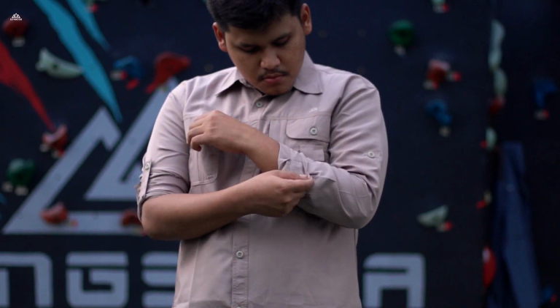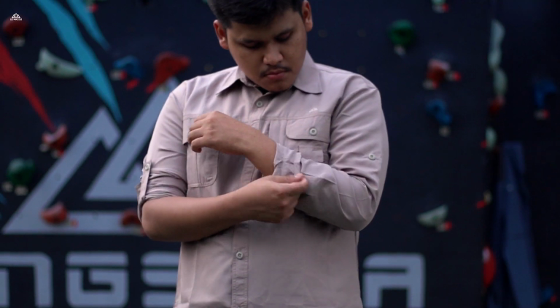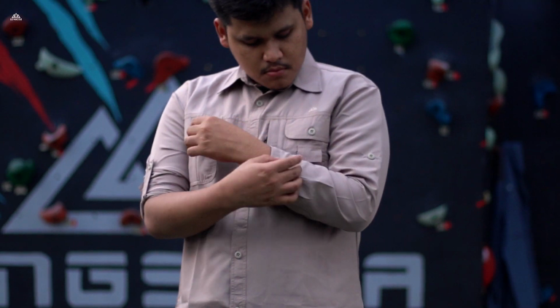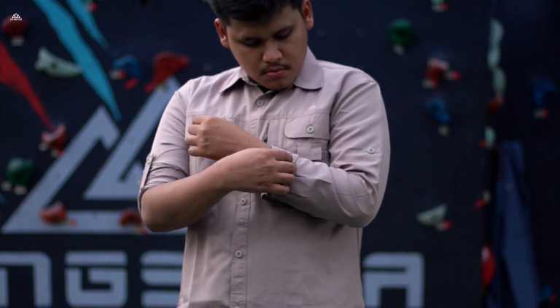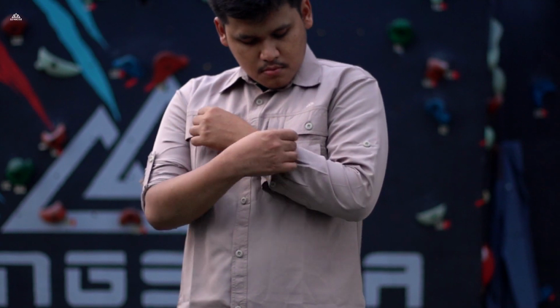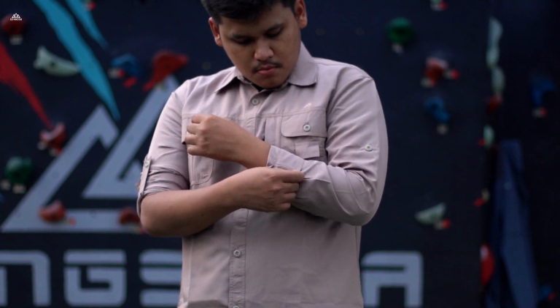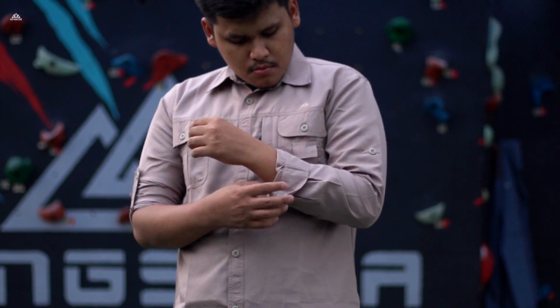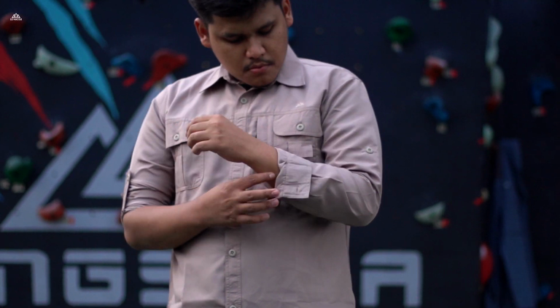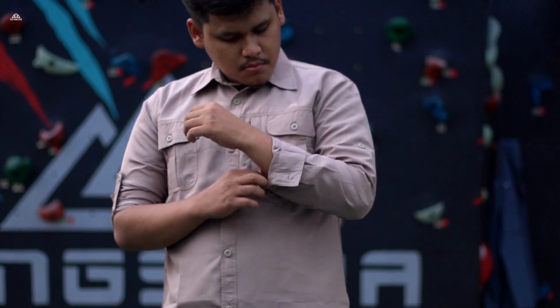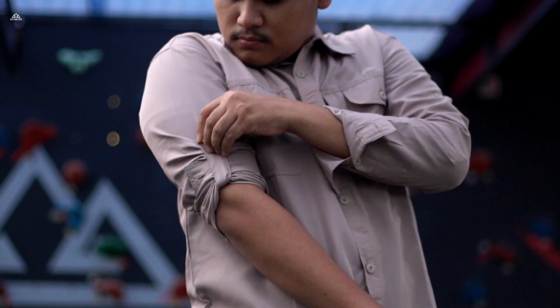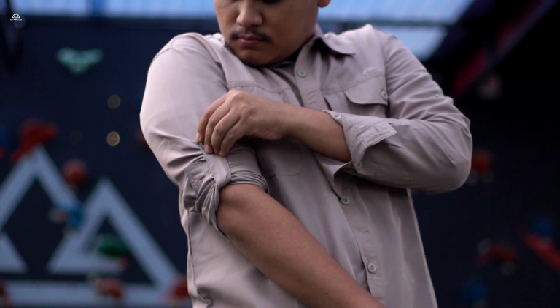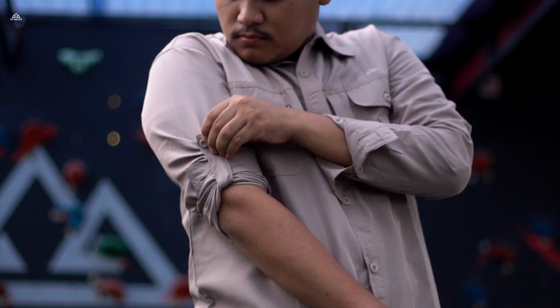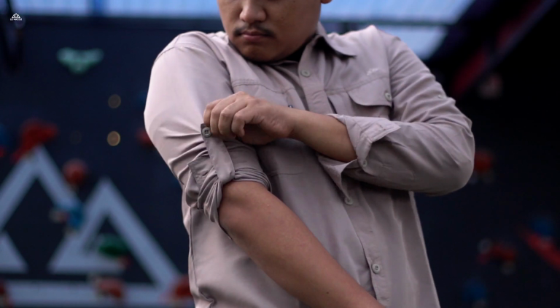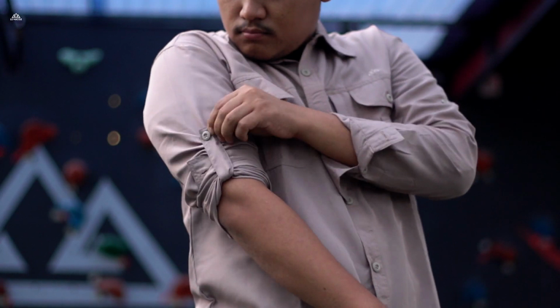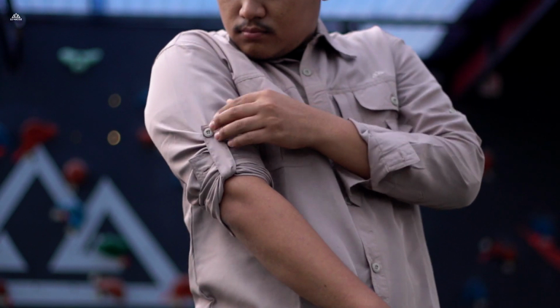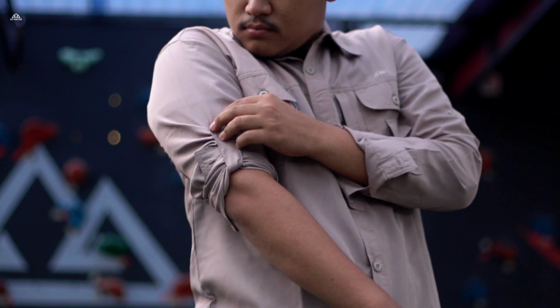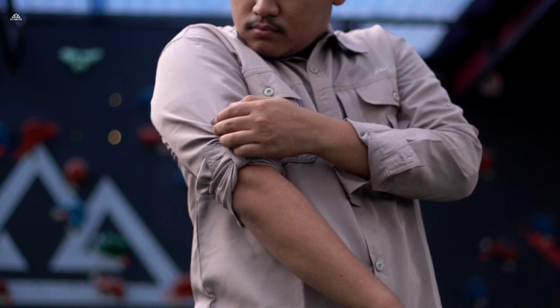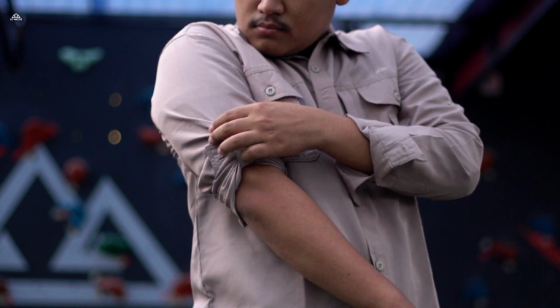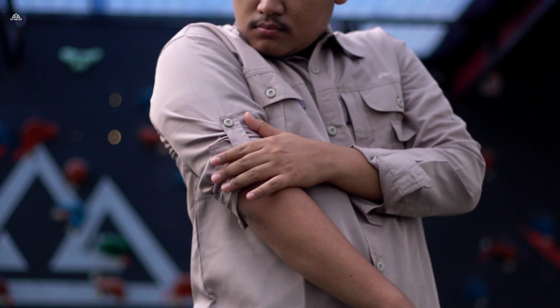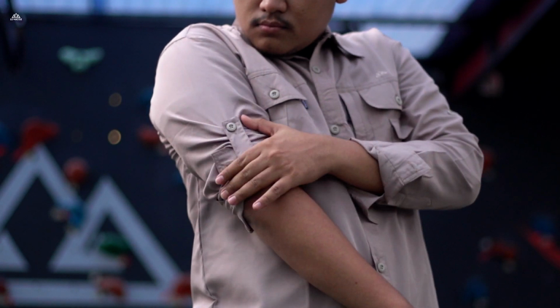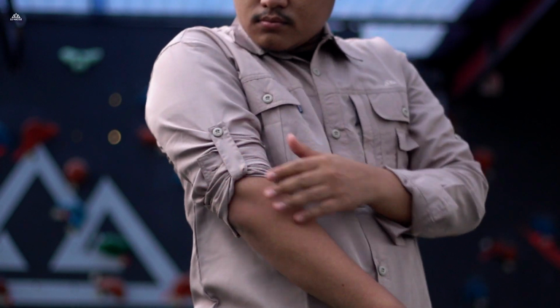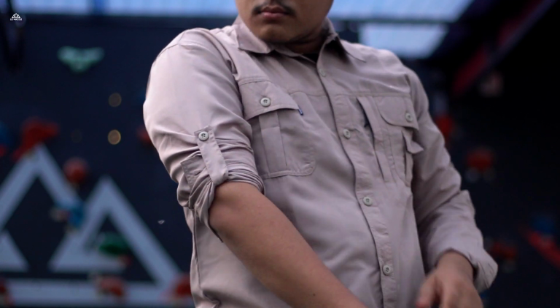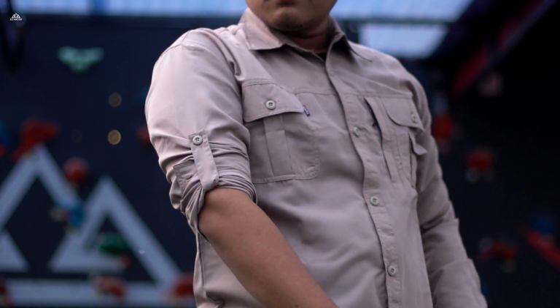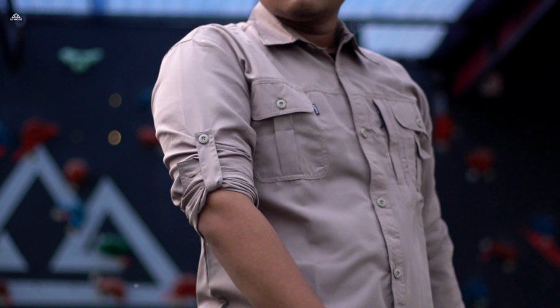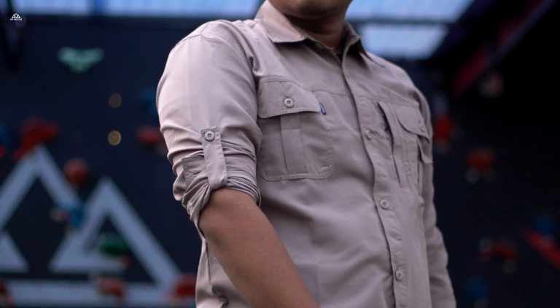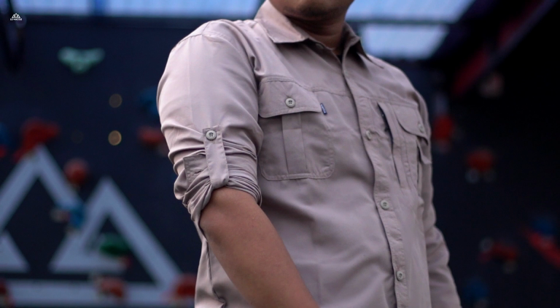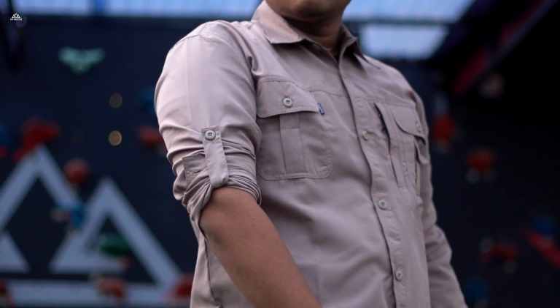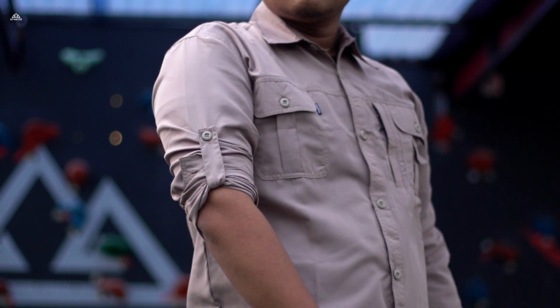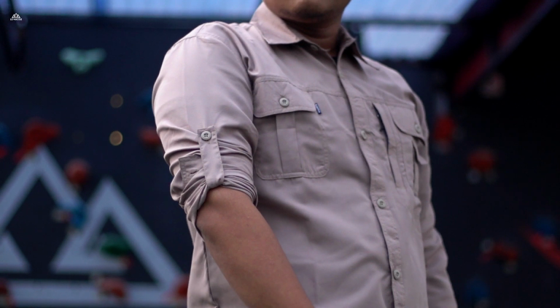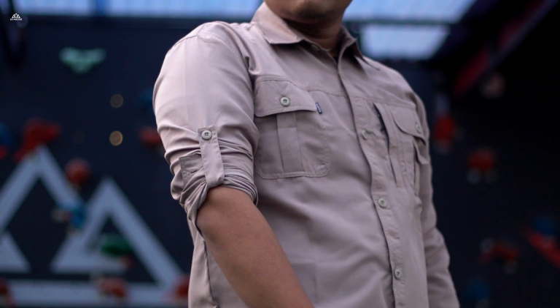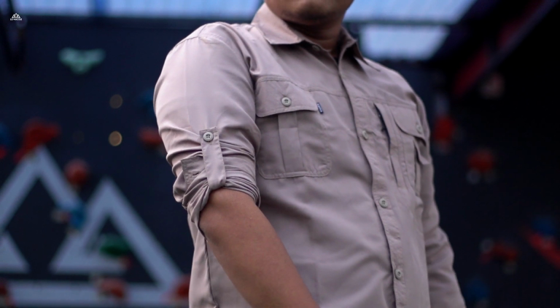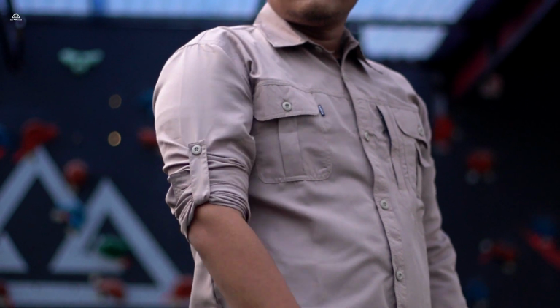Kemeja ini juga bisa dilipat di bagian lengan, jadi ada pengait khusus di bagian lengan.